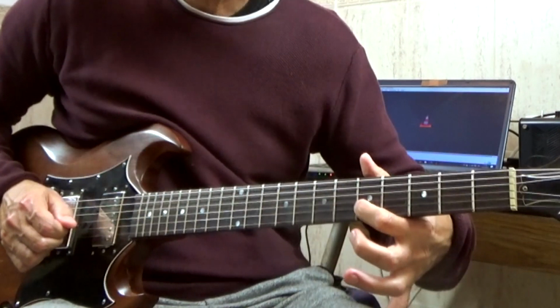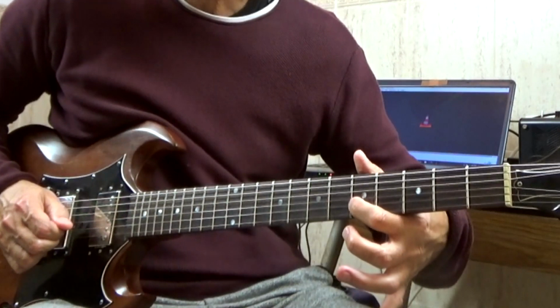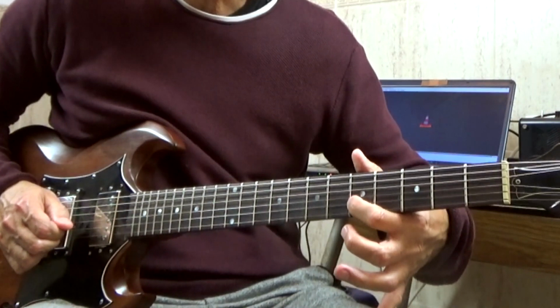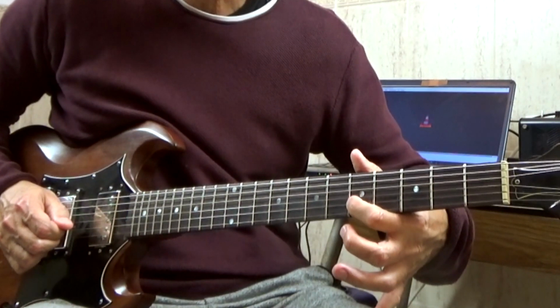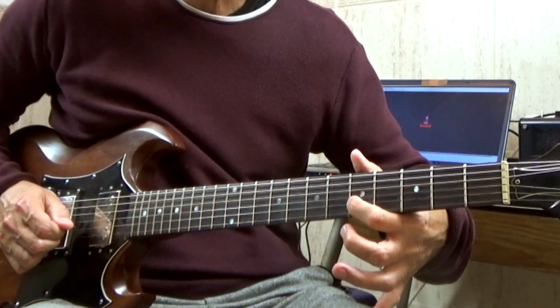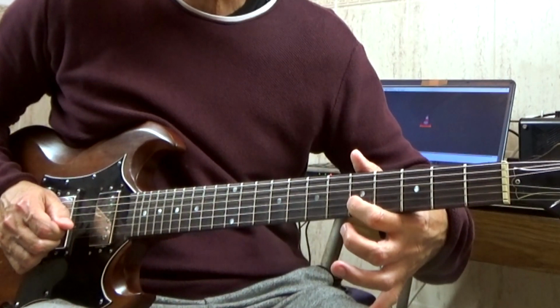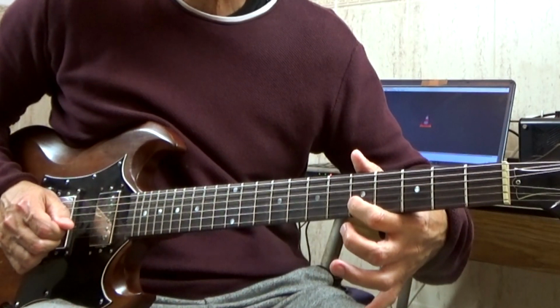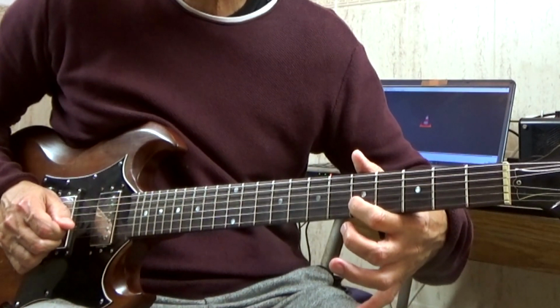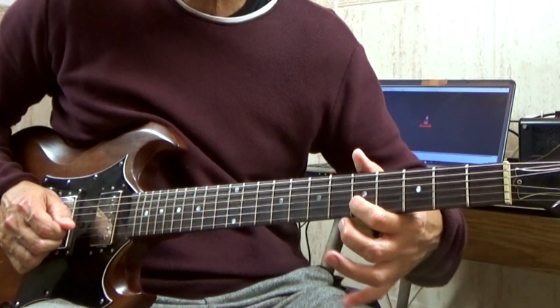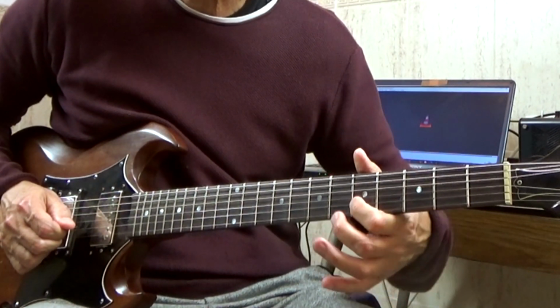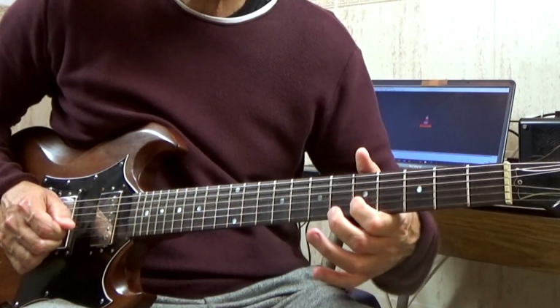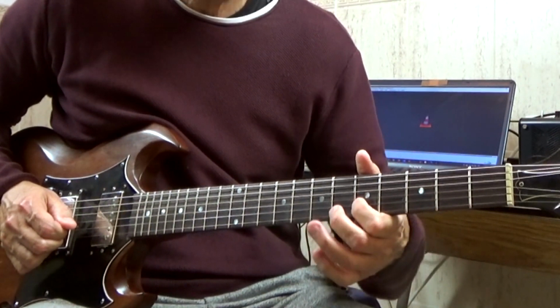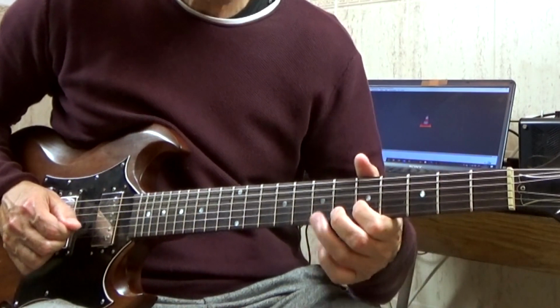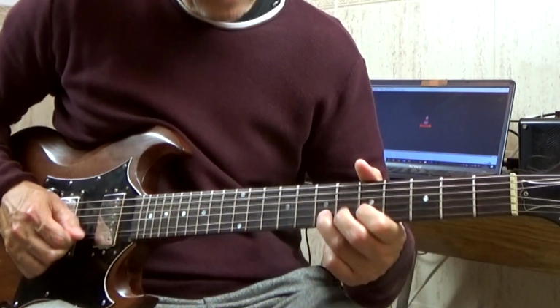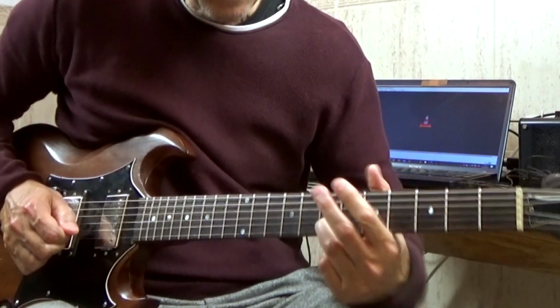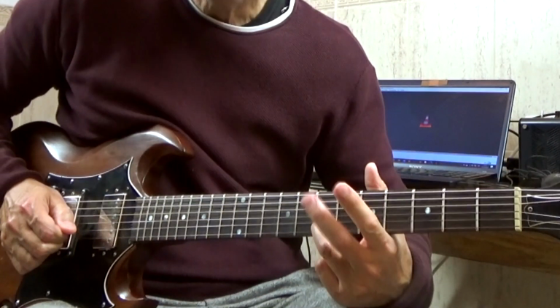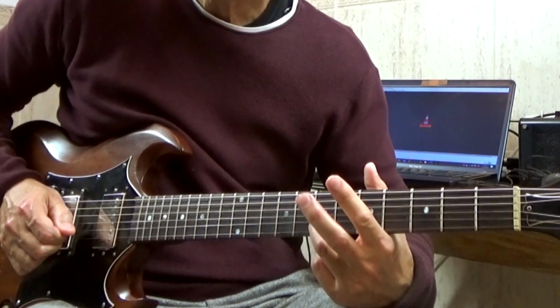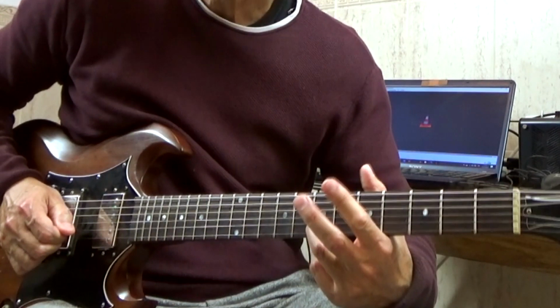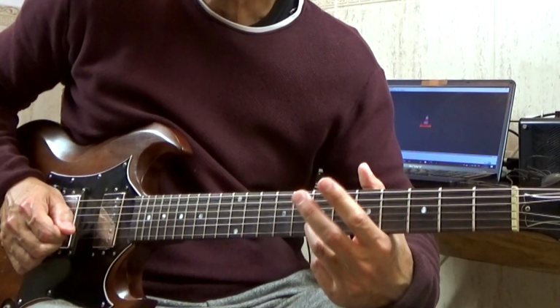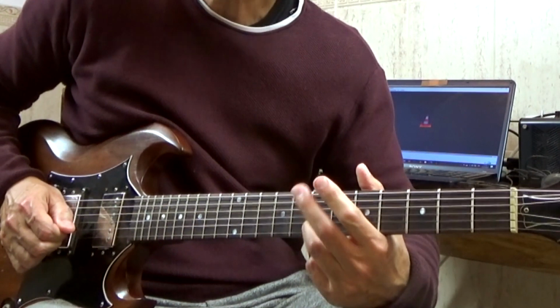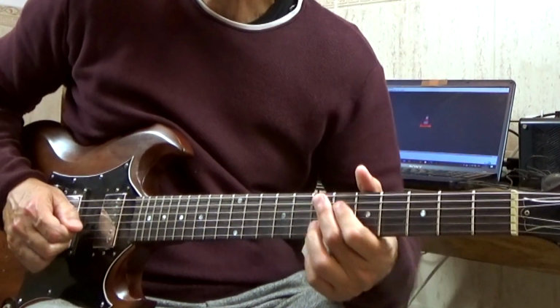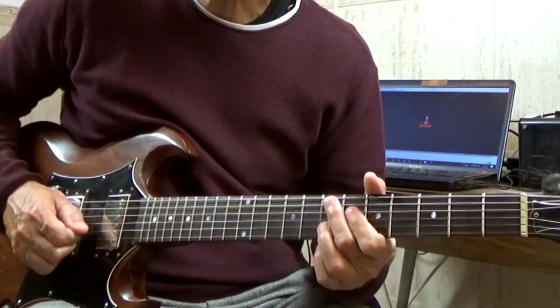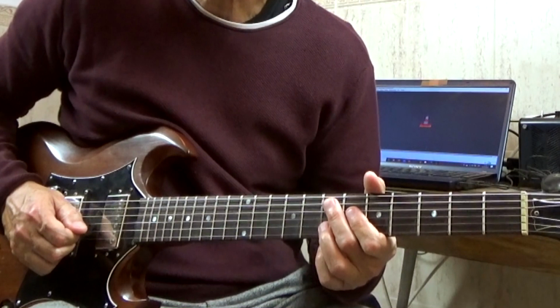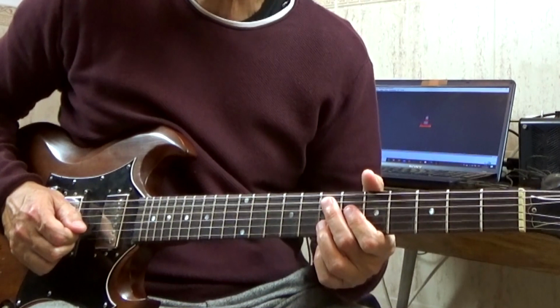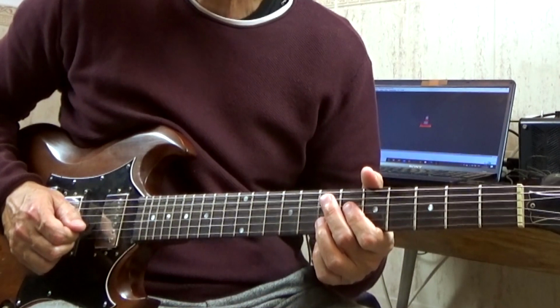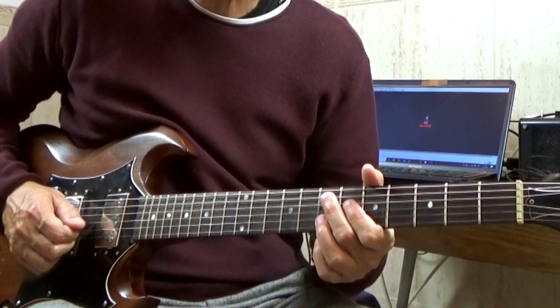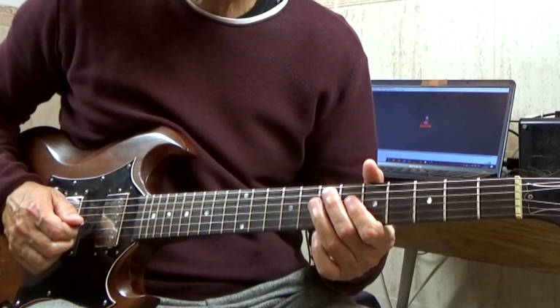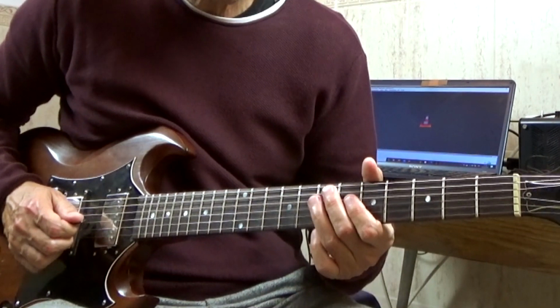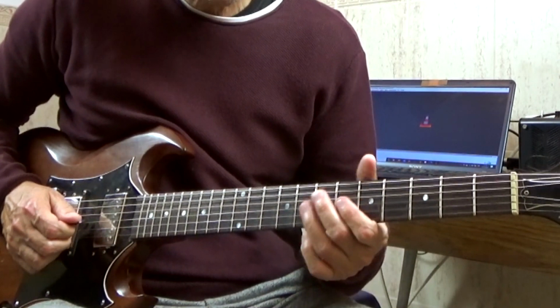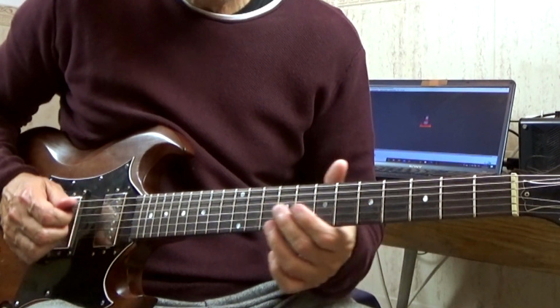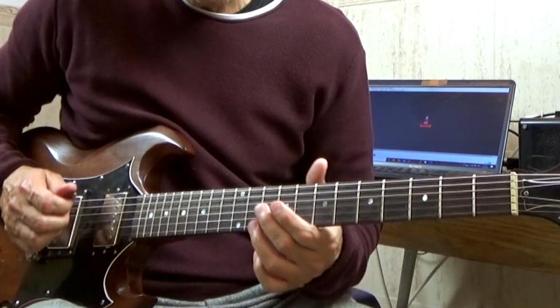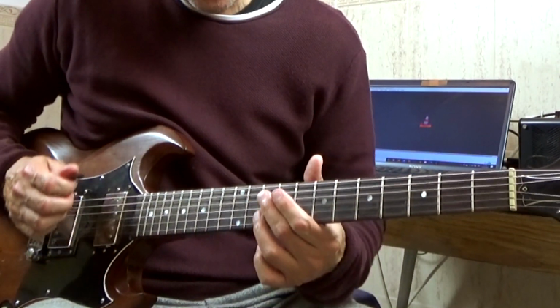Second string, fret 5; second string, fret 7 — and that's it.